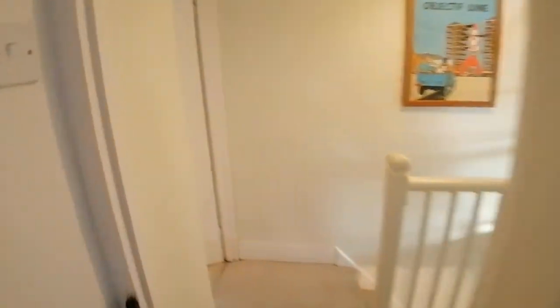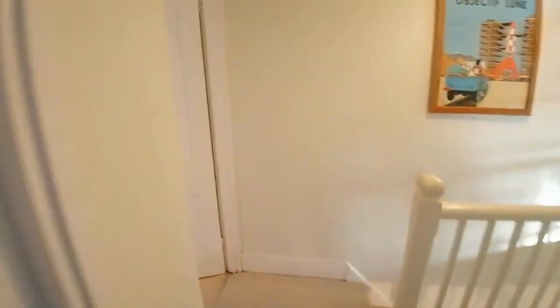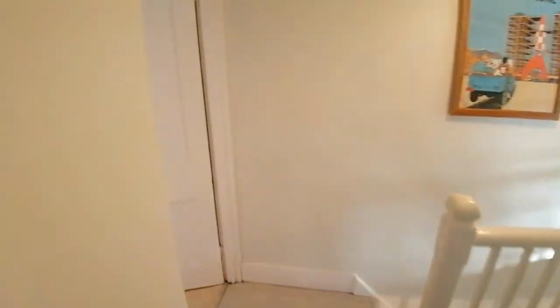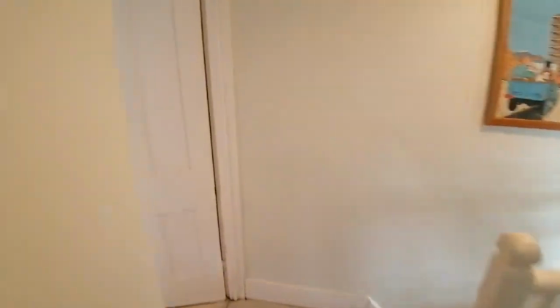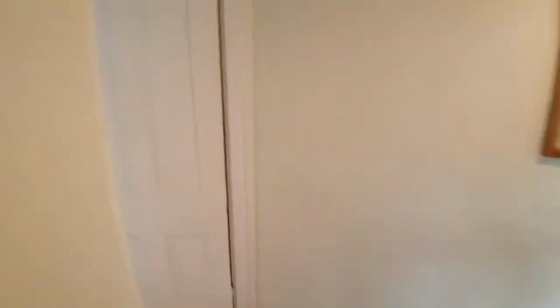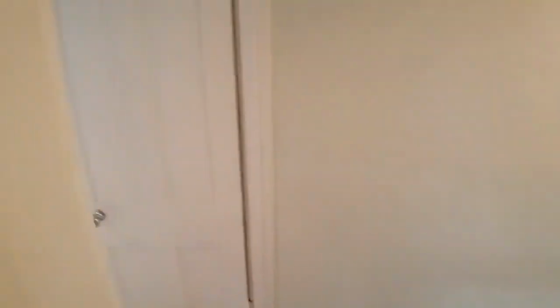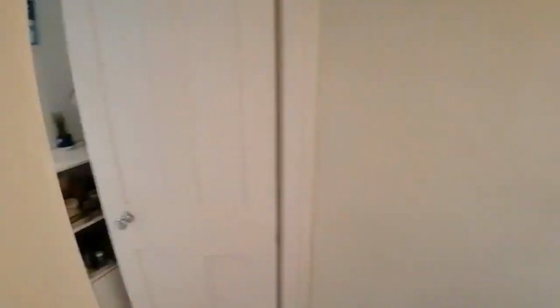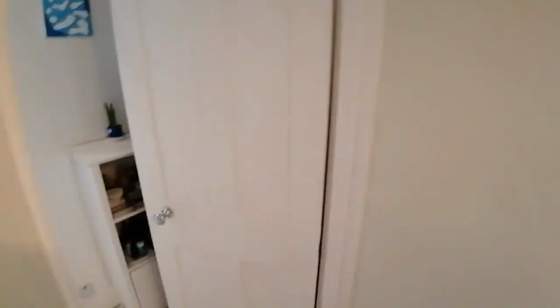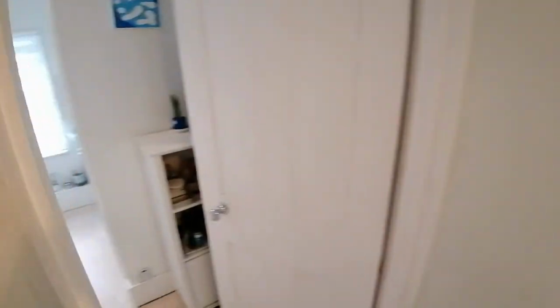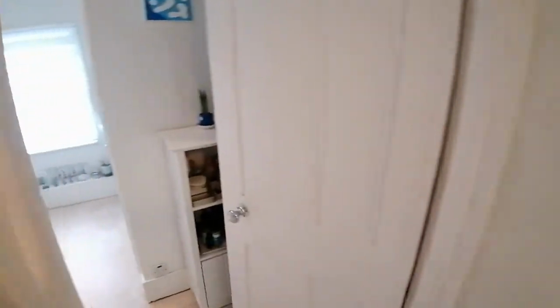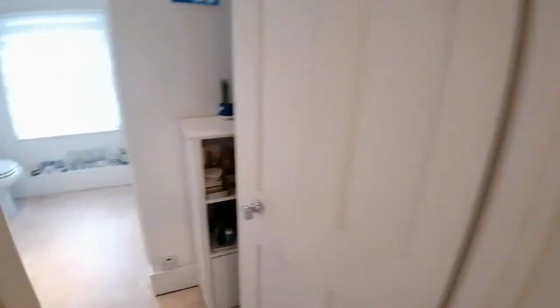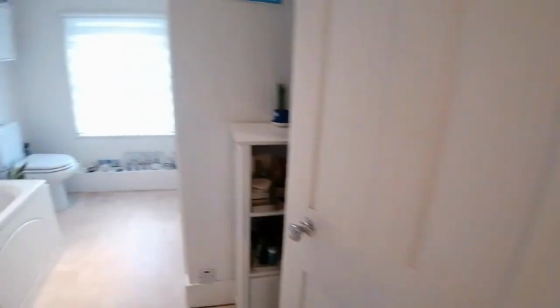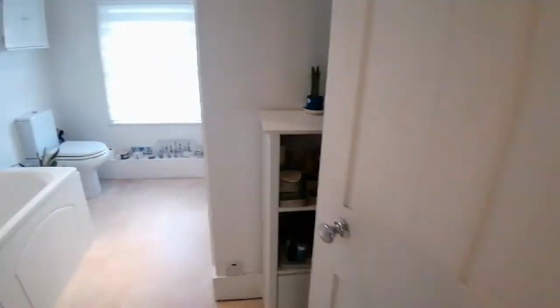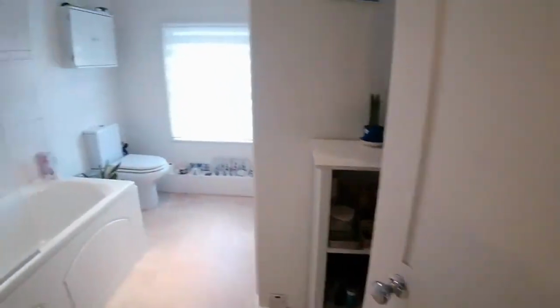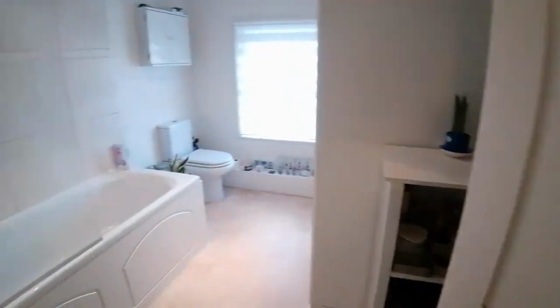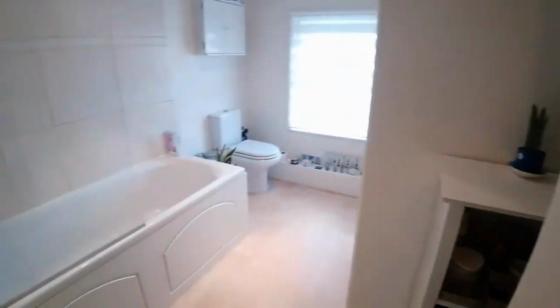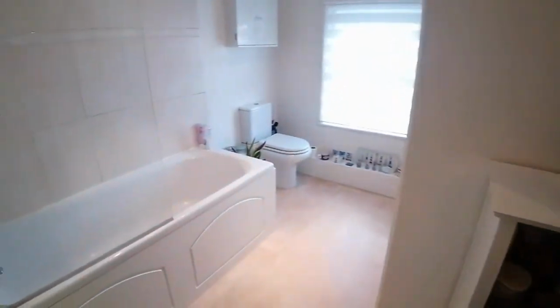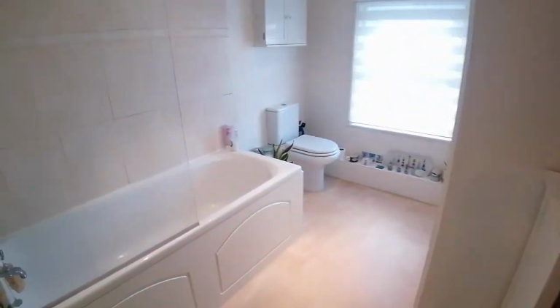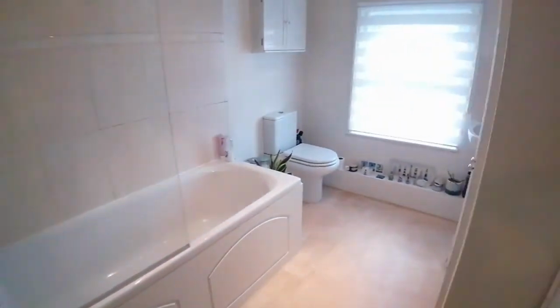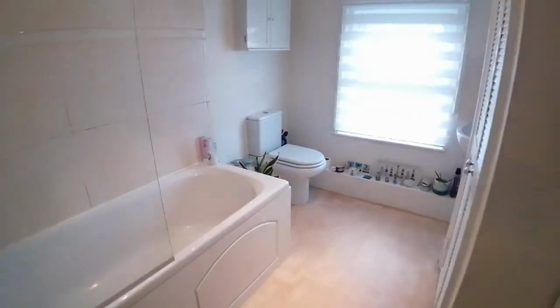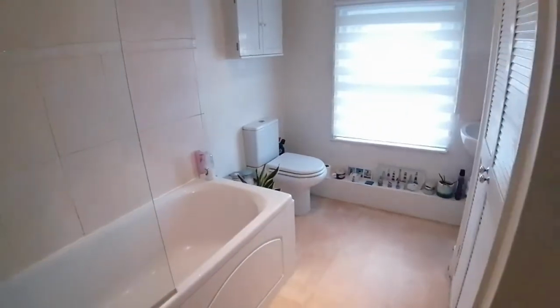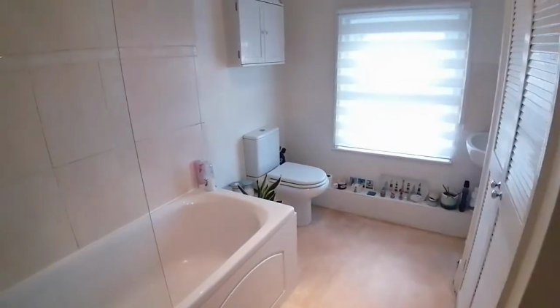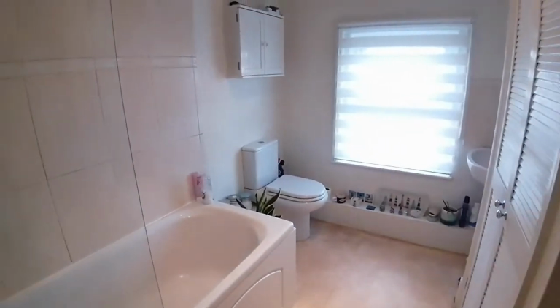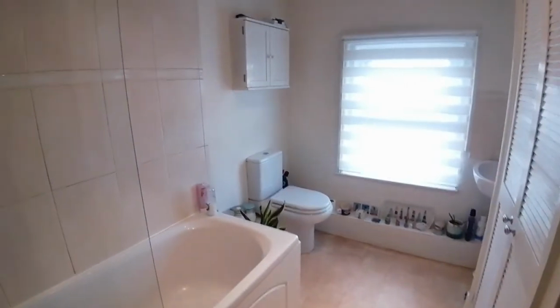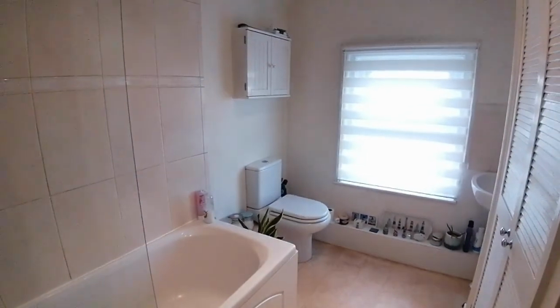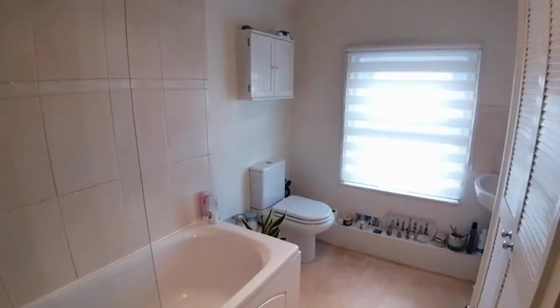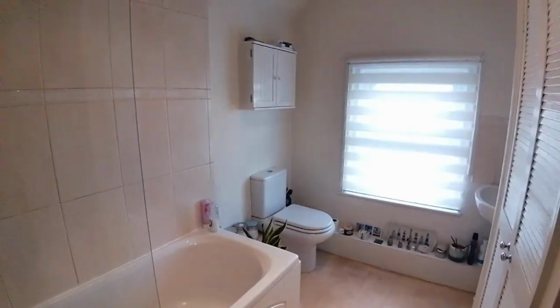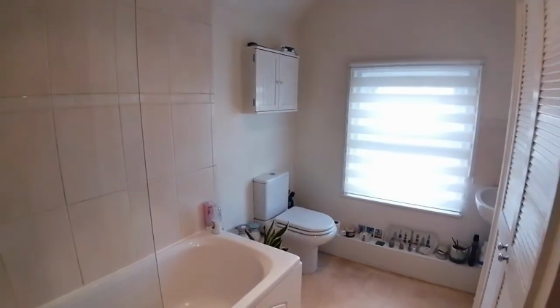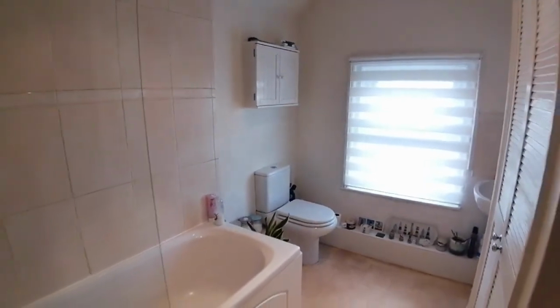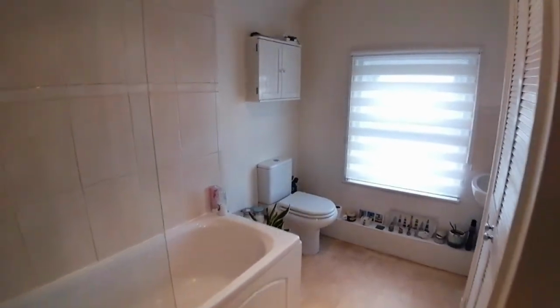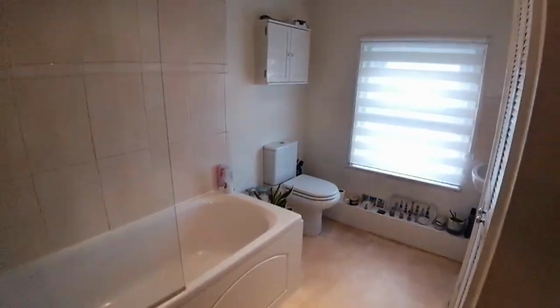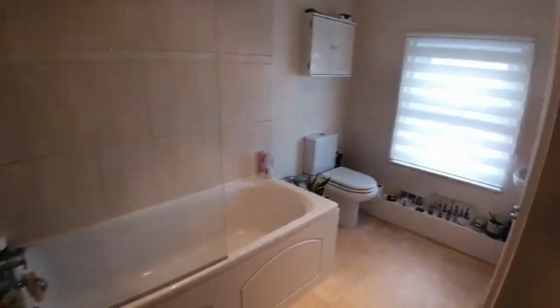Then you've got the family bathroom at the back here — it's a nice, good size bathroom, again with storage there on the right. So there's plenty of storage here.